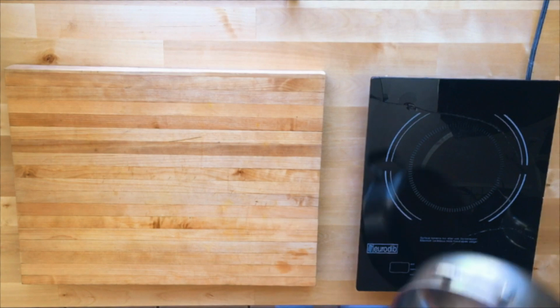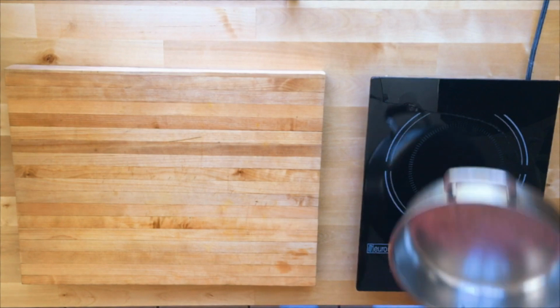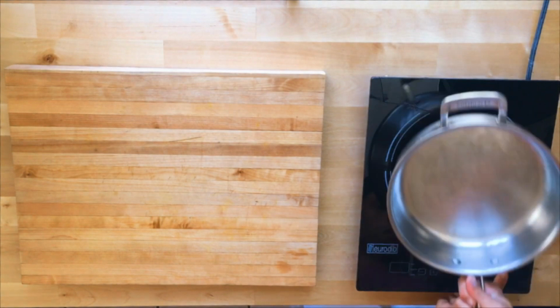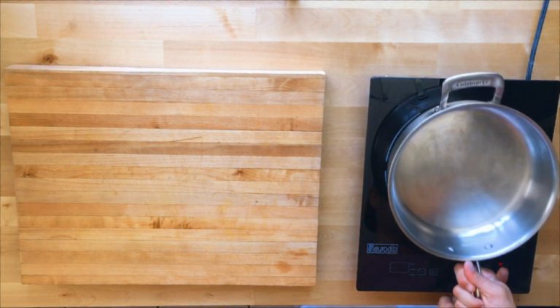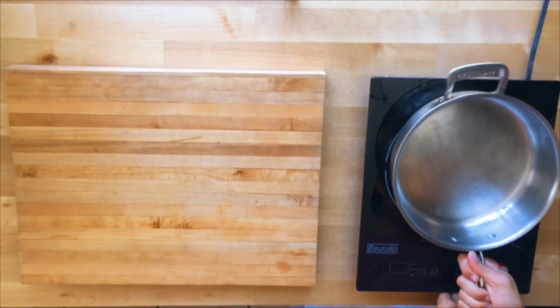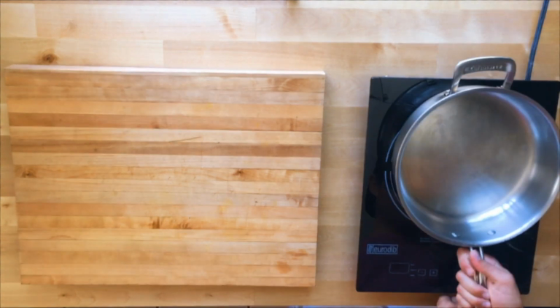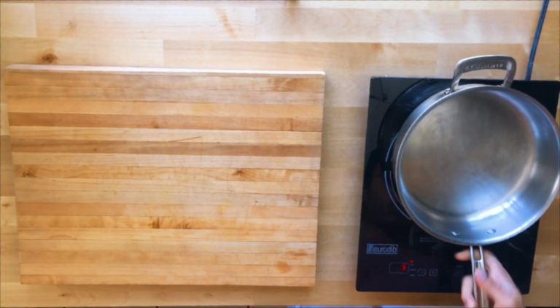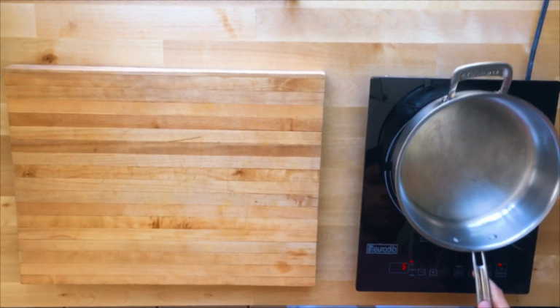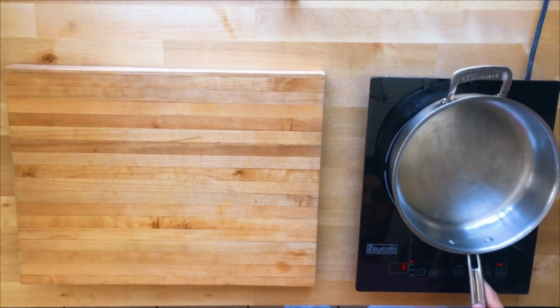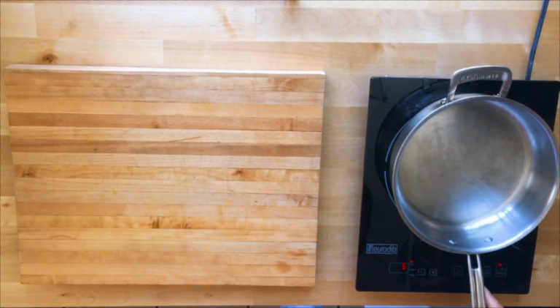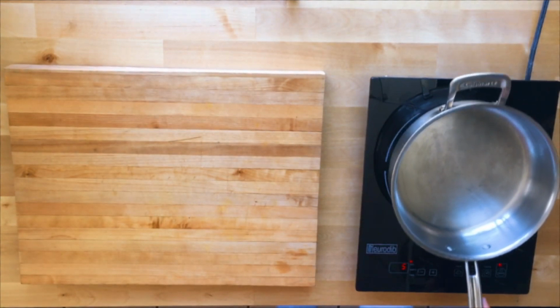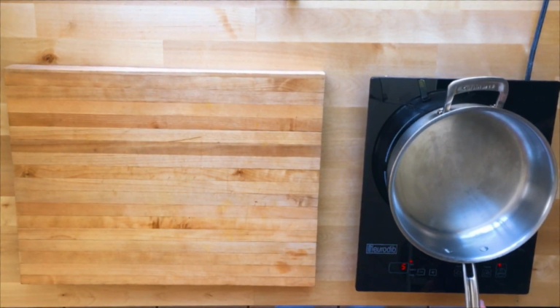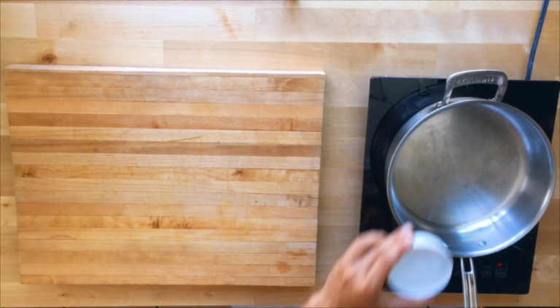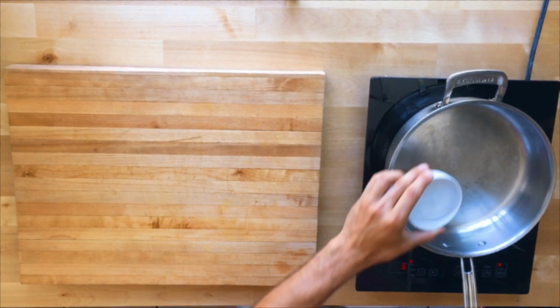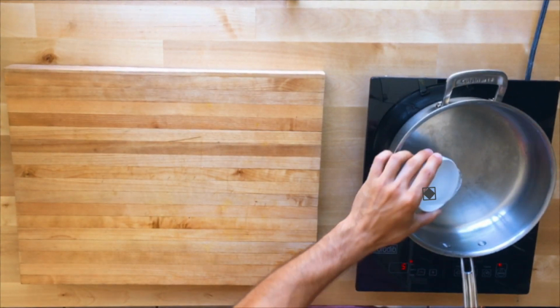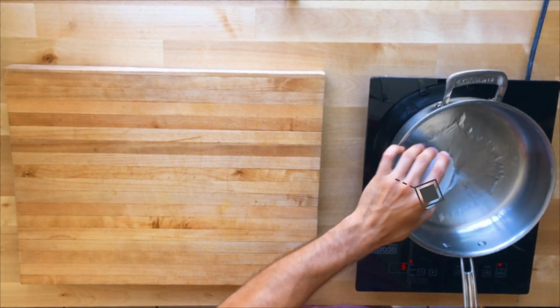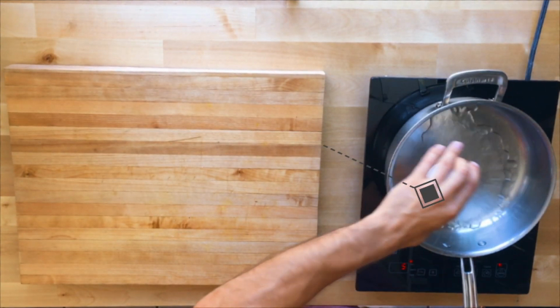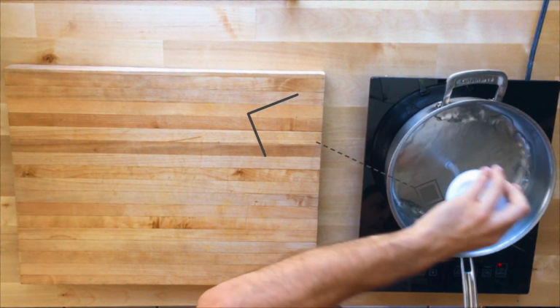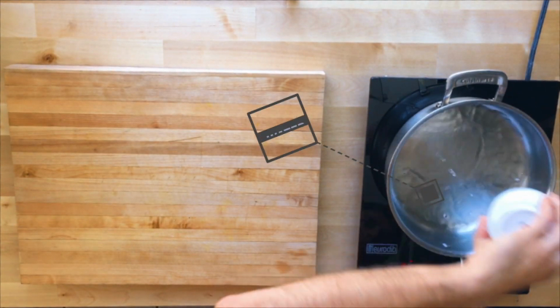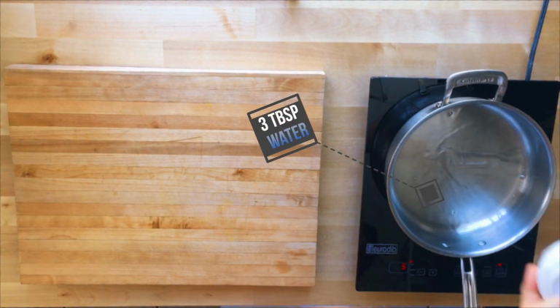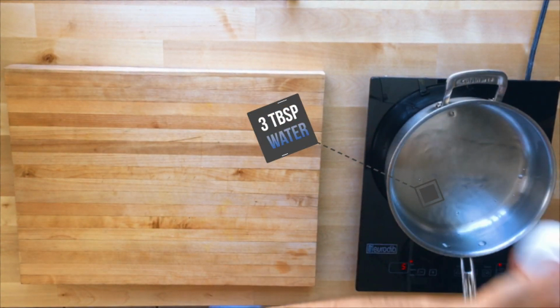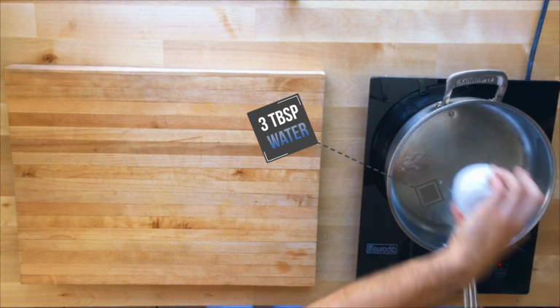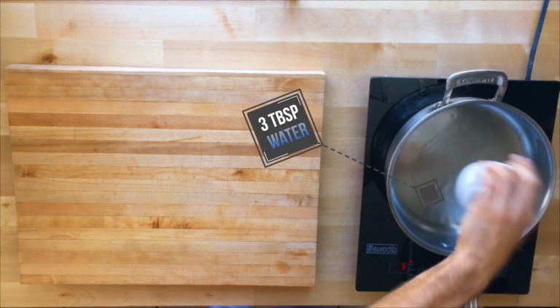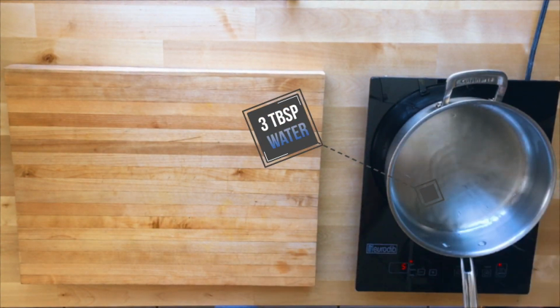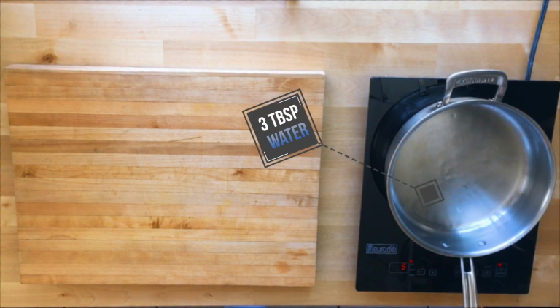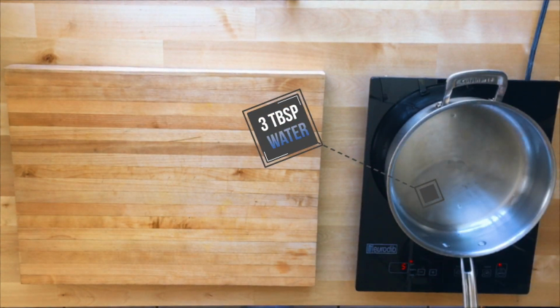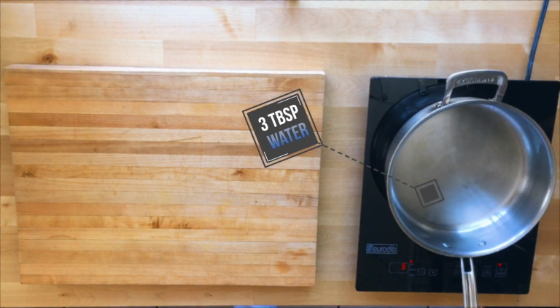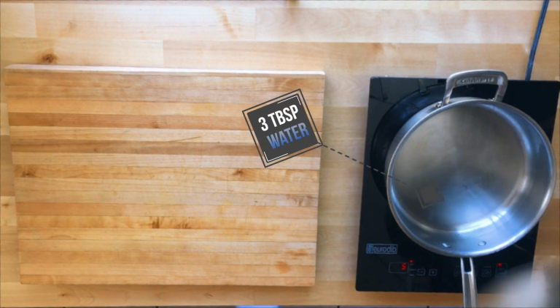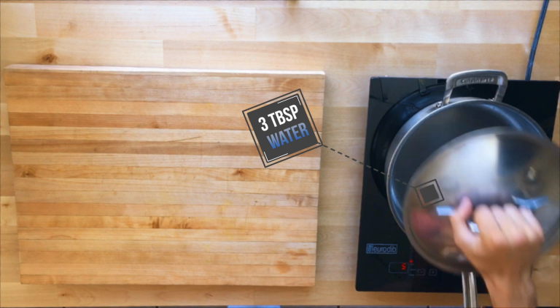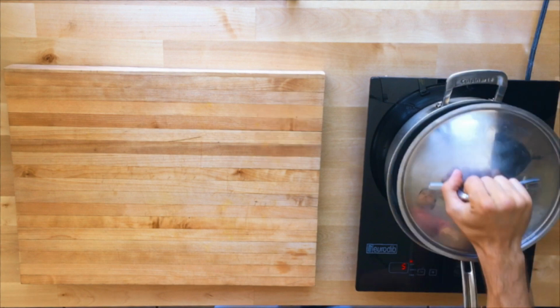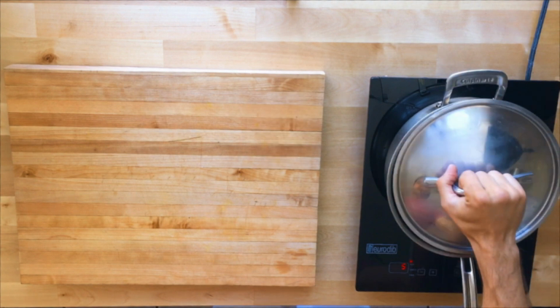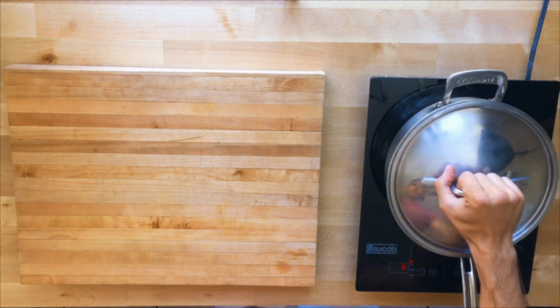First thing we're gonna do is steam the cauliflower, and we're only gonna use just a little bit of water because we don't want to drain out all the flavor out of it.